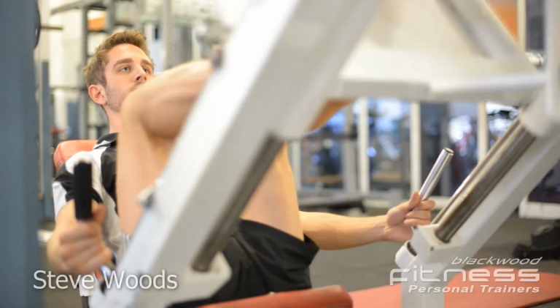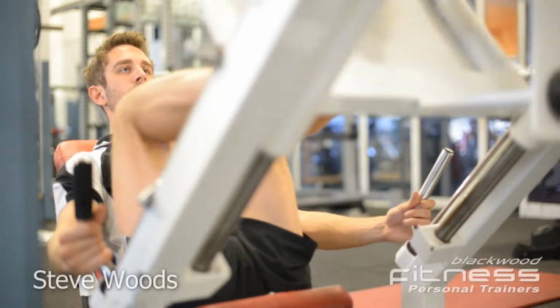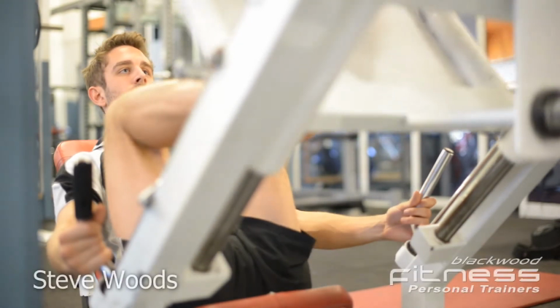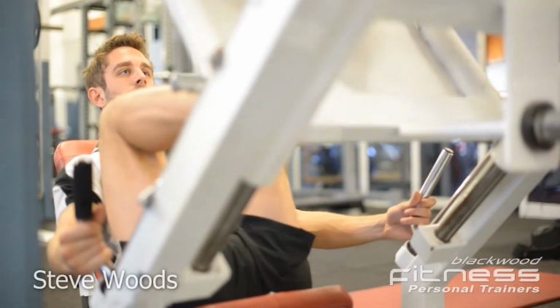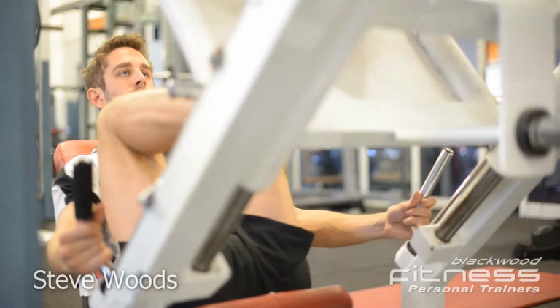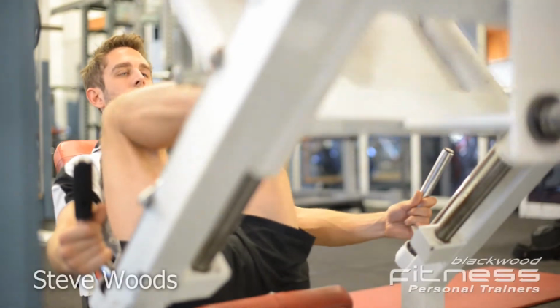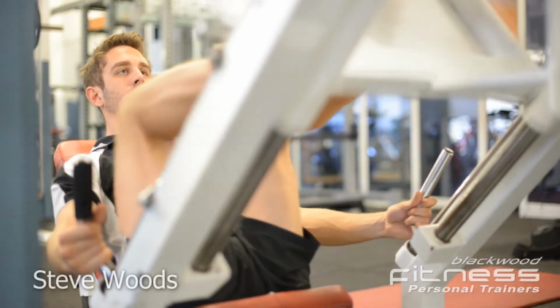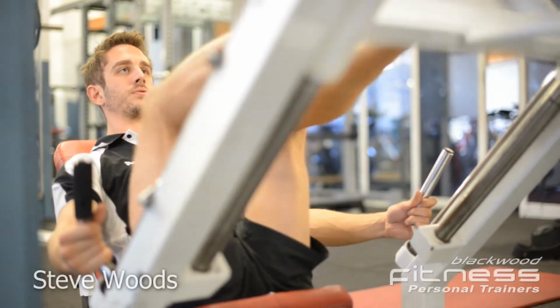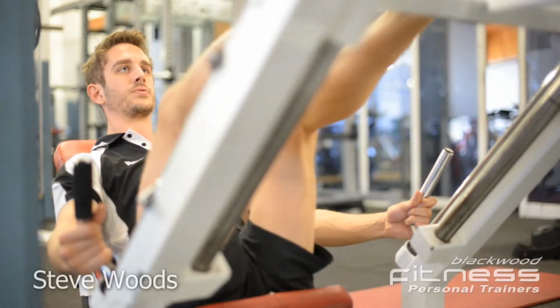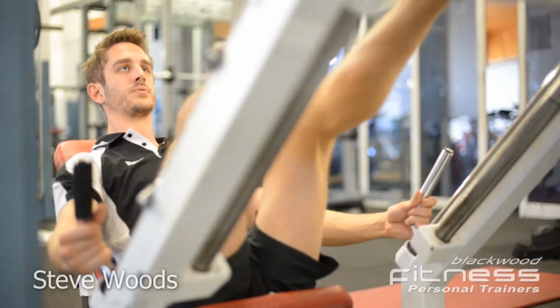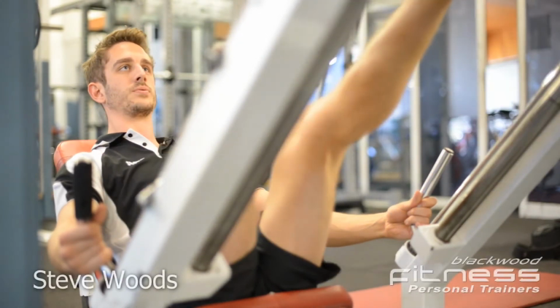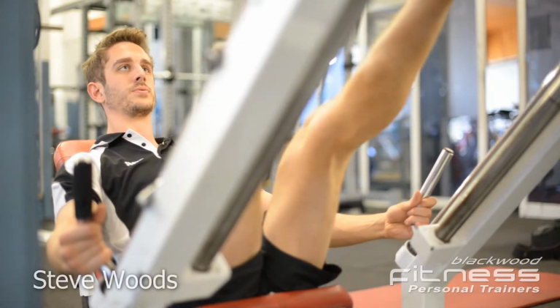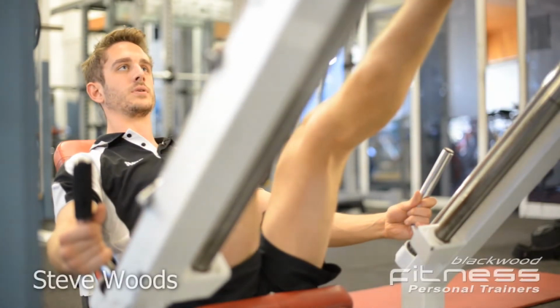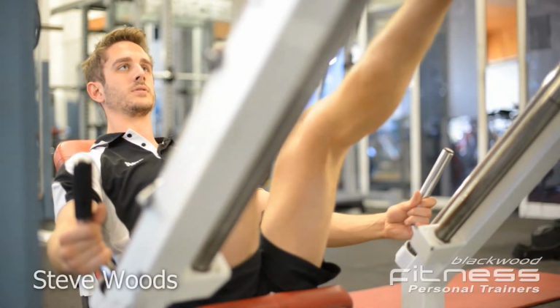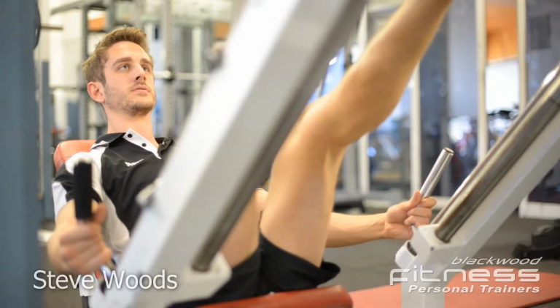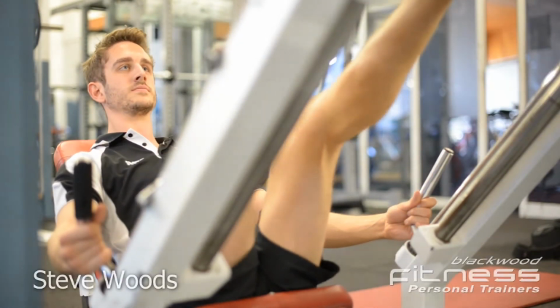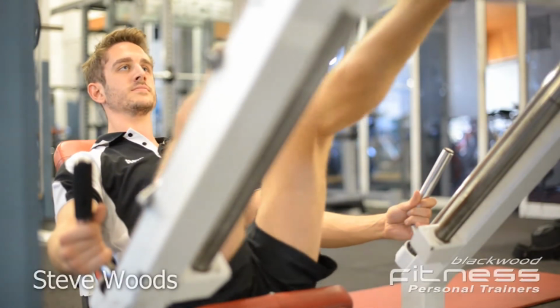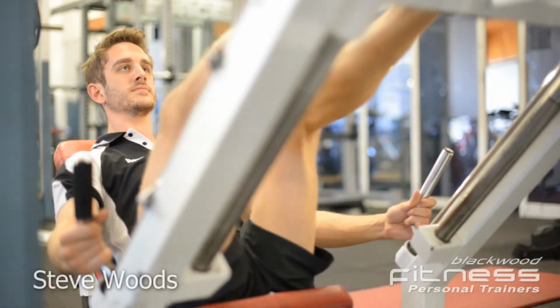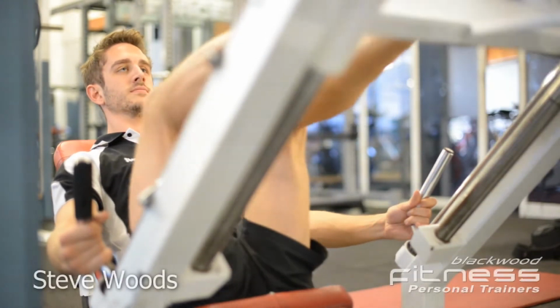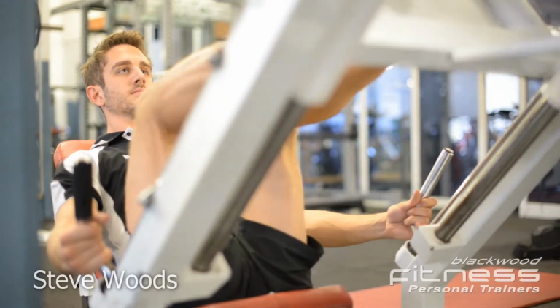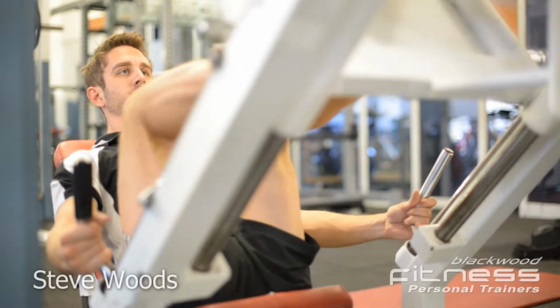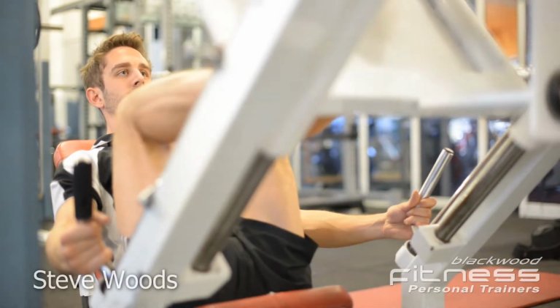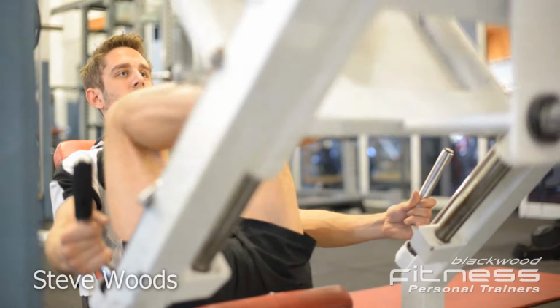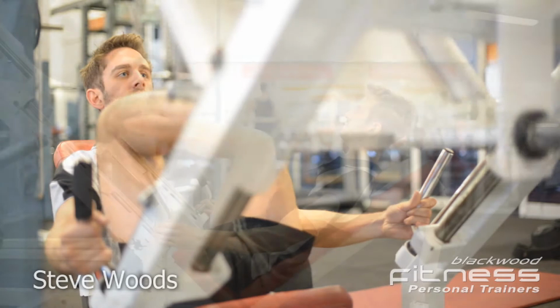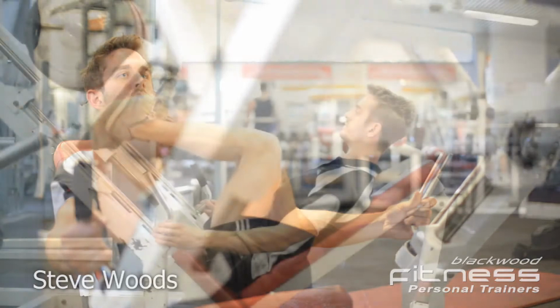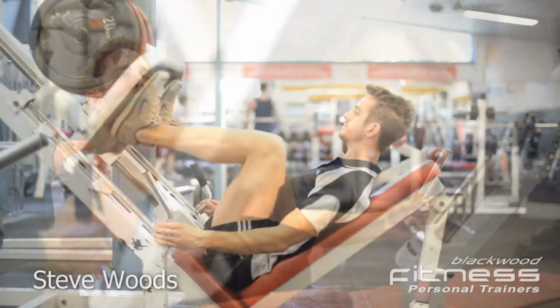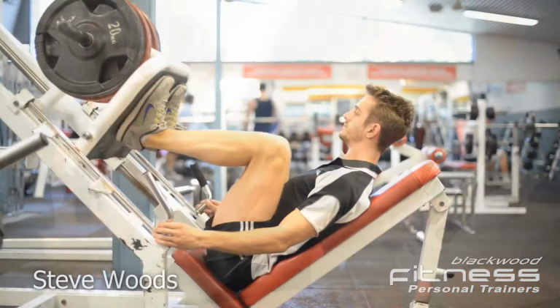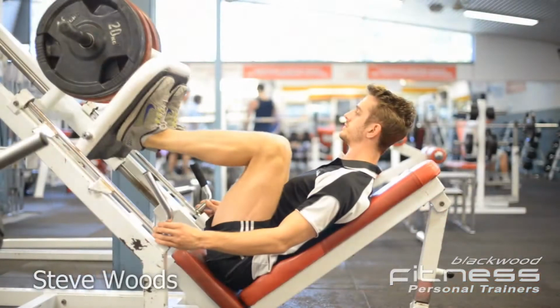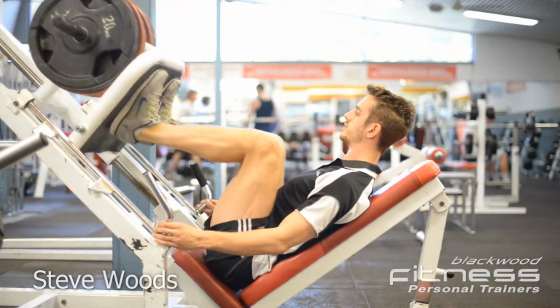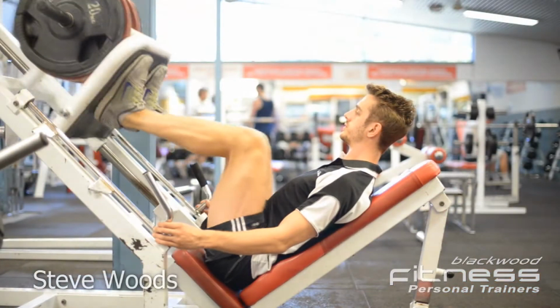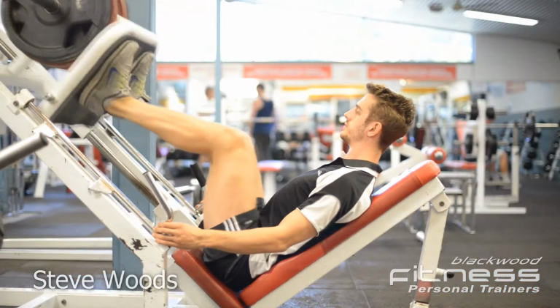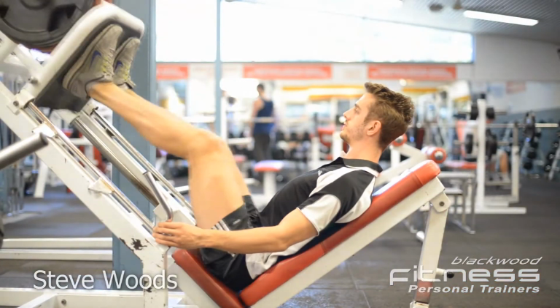Hi, I'm Steve, one of the personal trainers at Blackwood Fitness, and today I'm going to demonstrate the correct technique for the leg press.